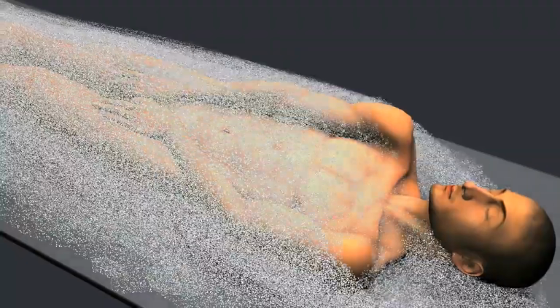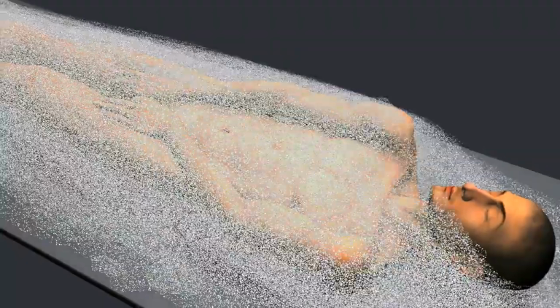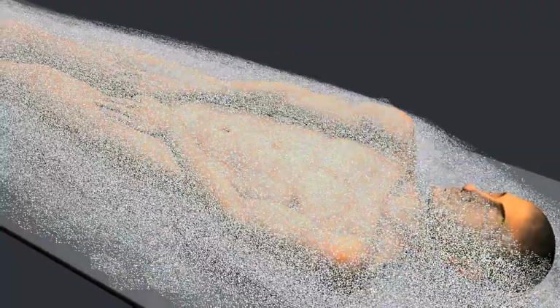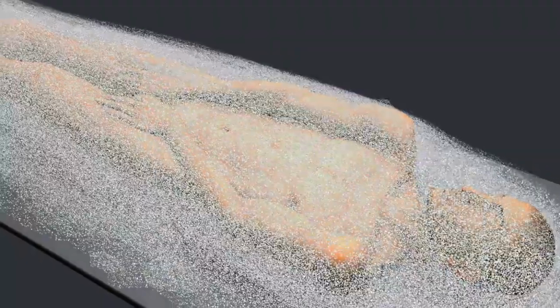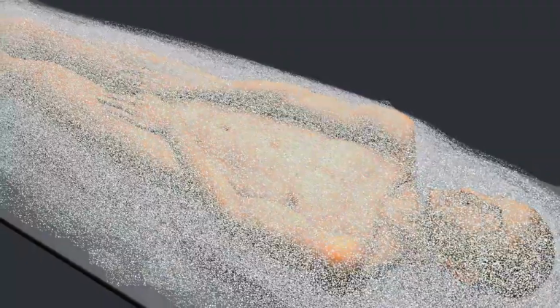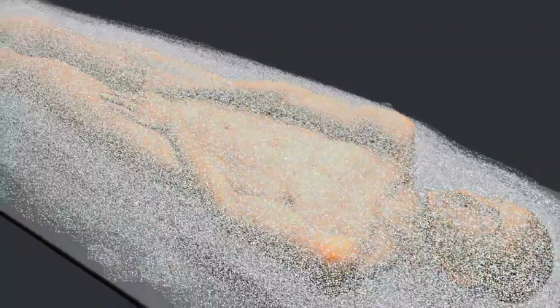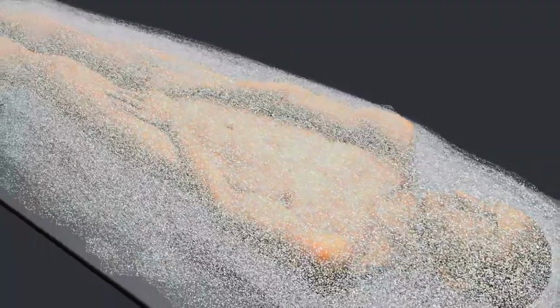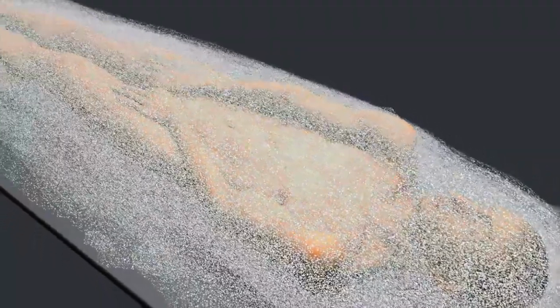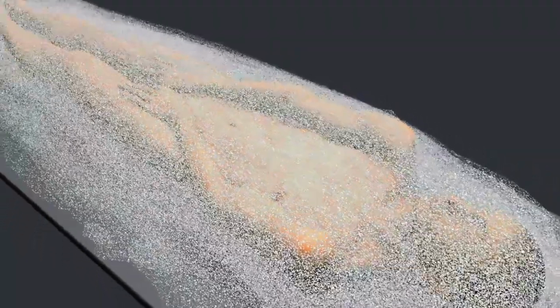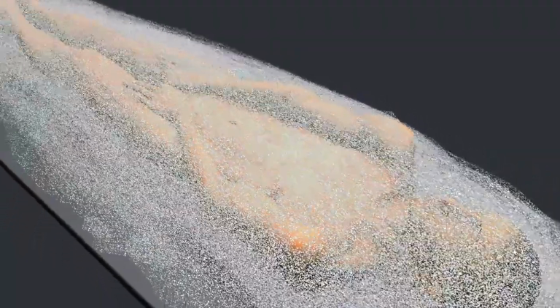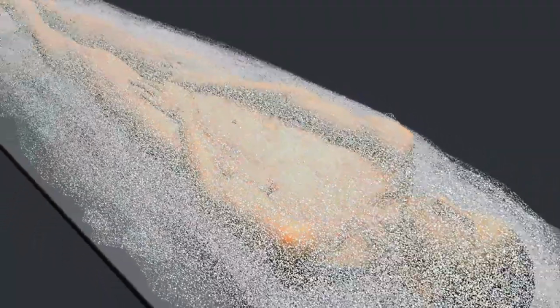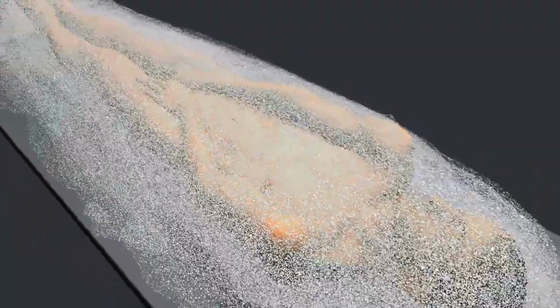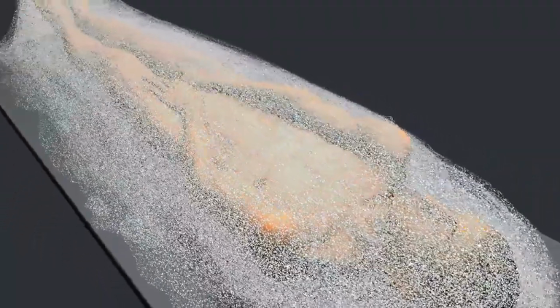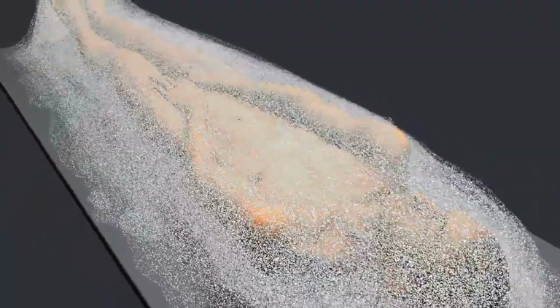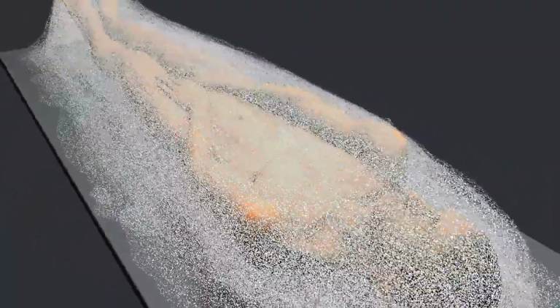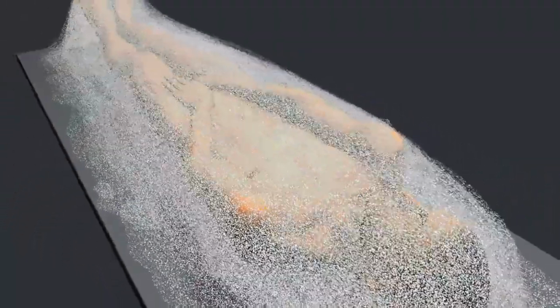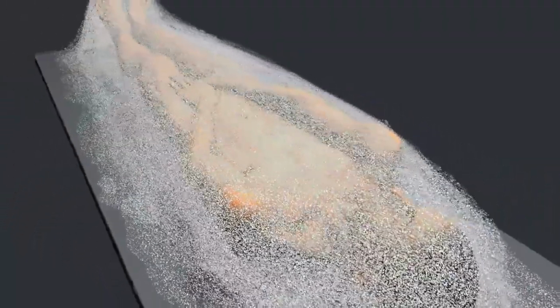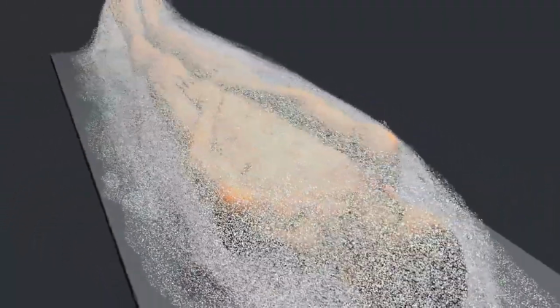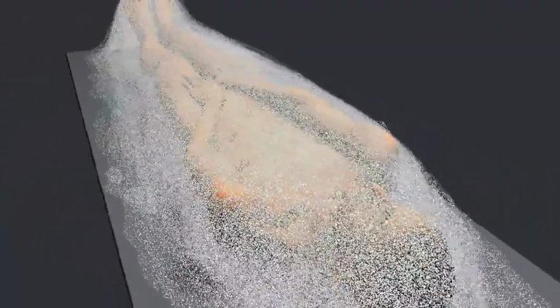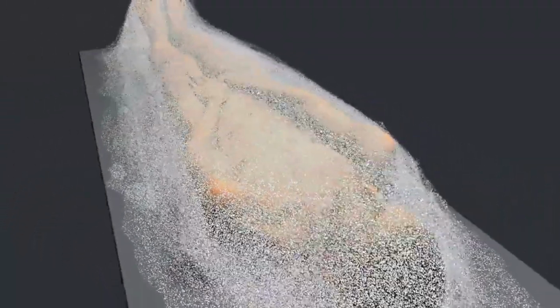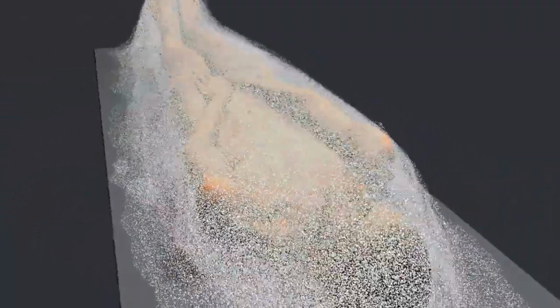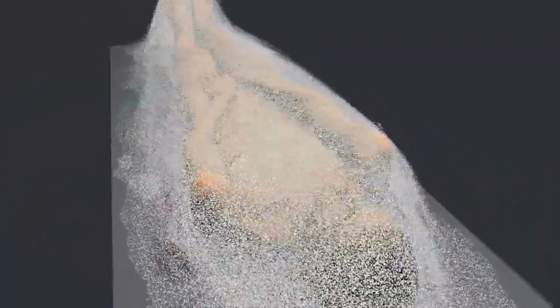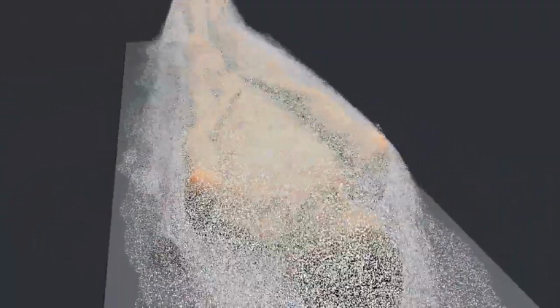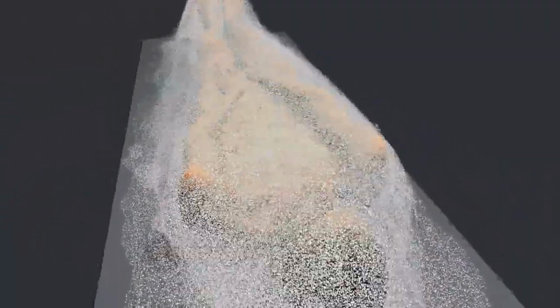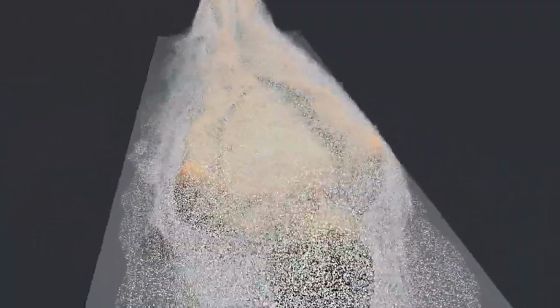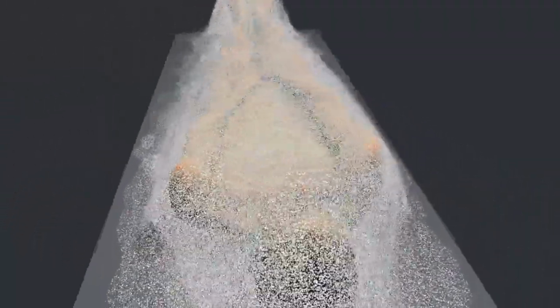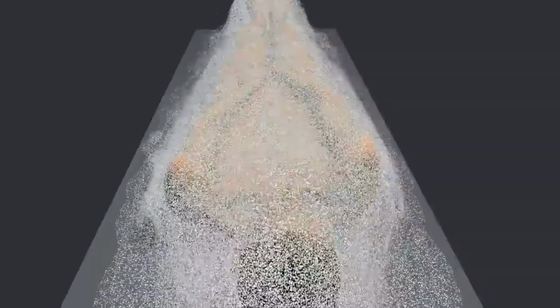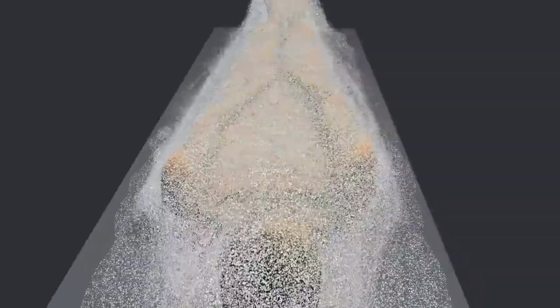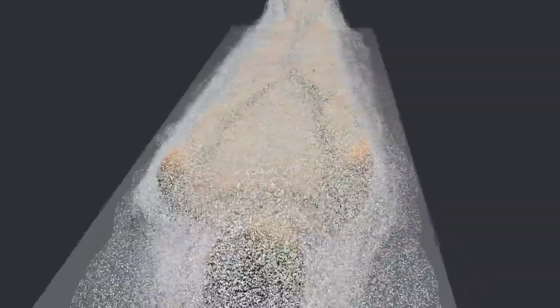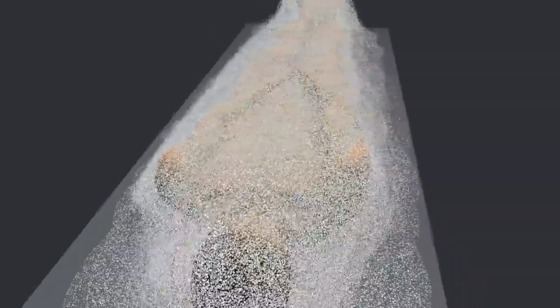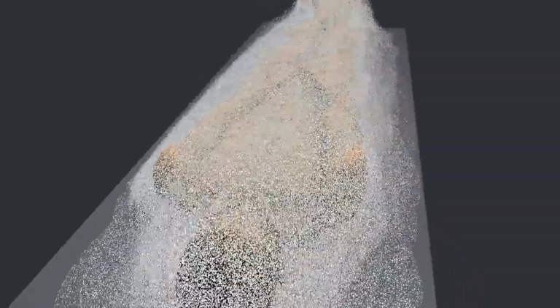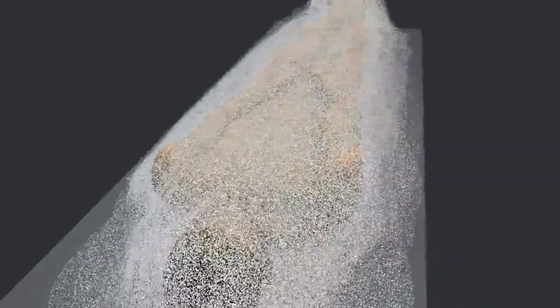The body was covered with salt and left for about 40 days, until all moisture was eliminated.